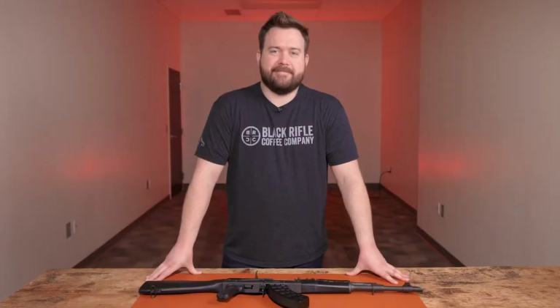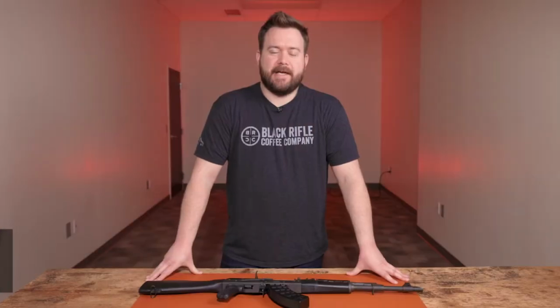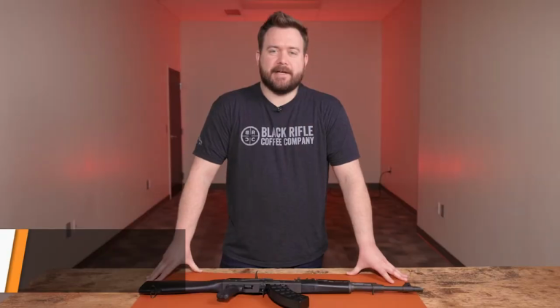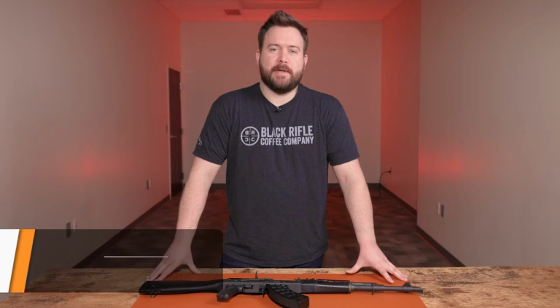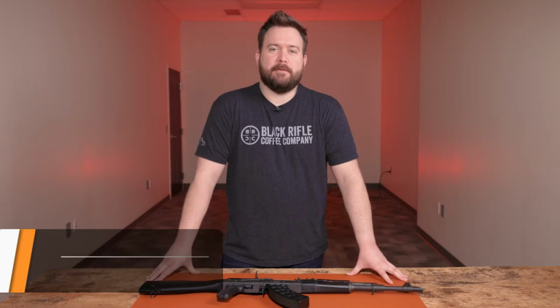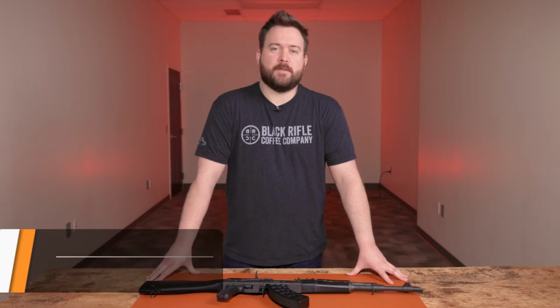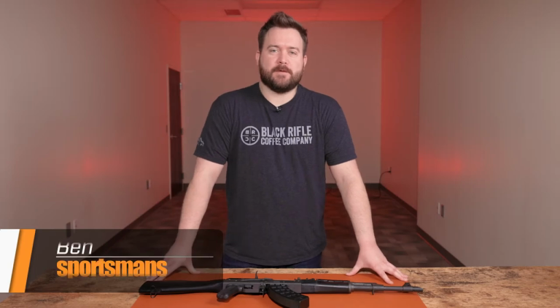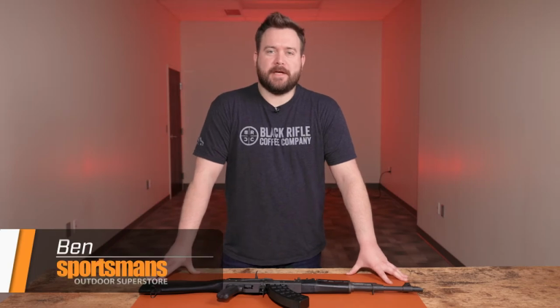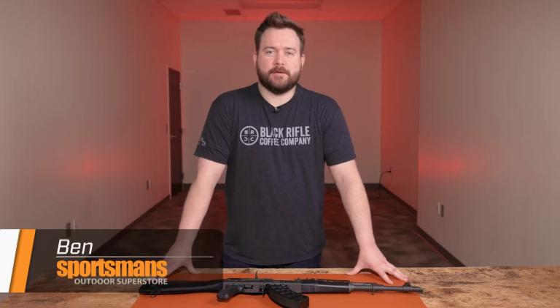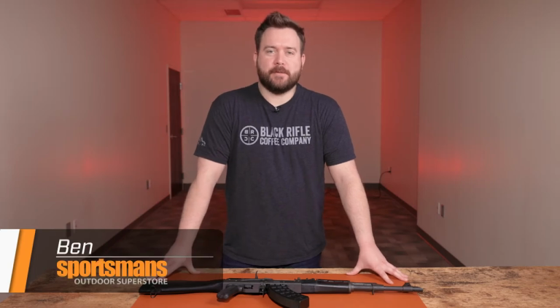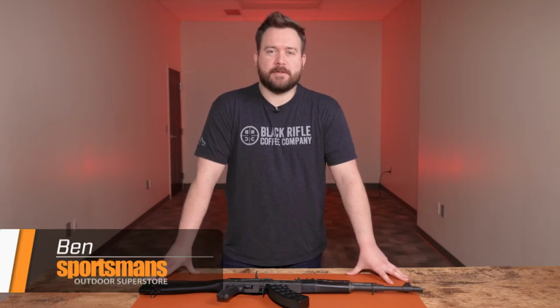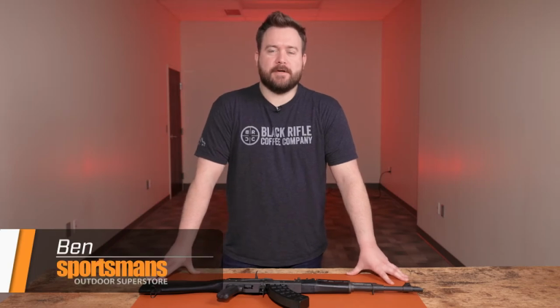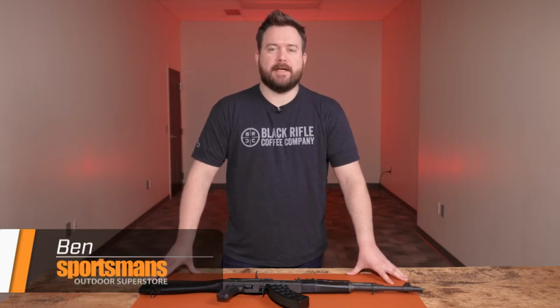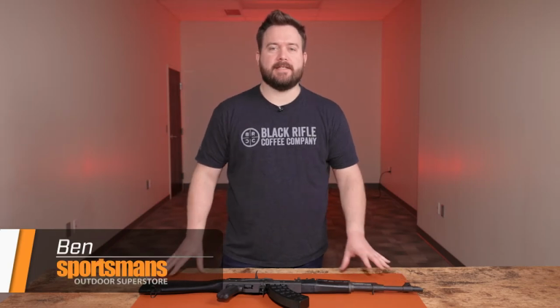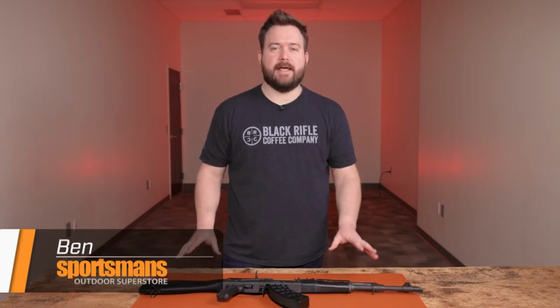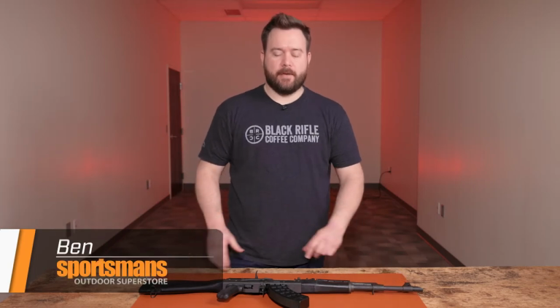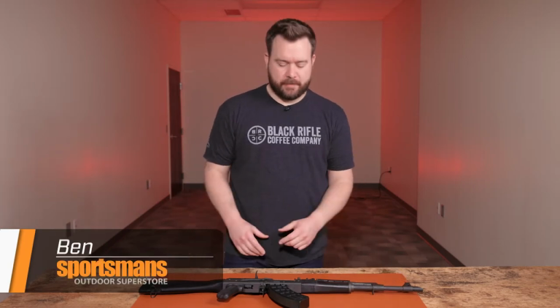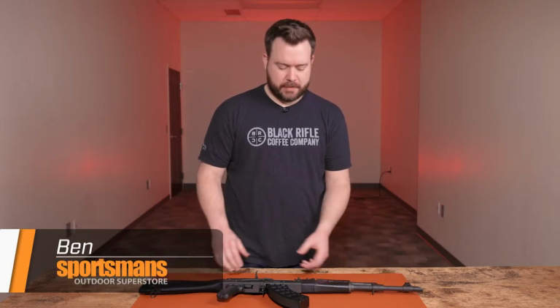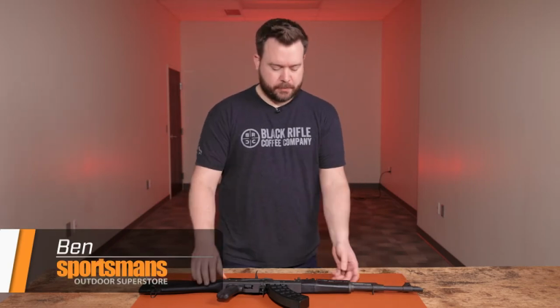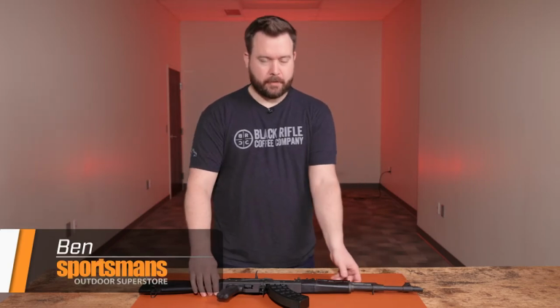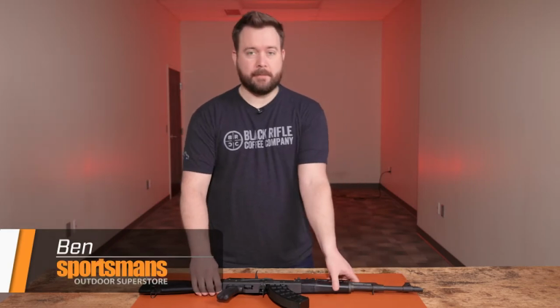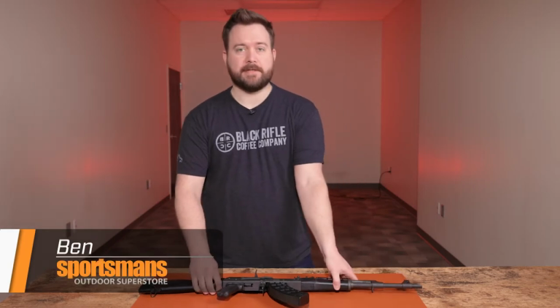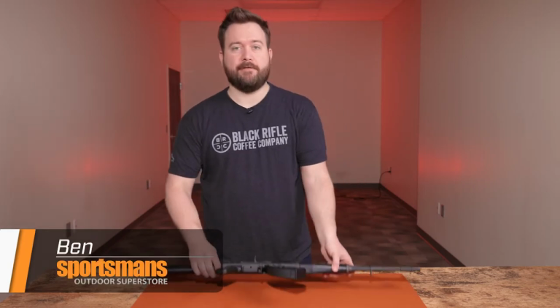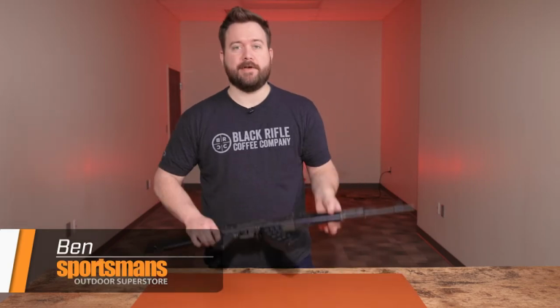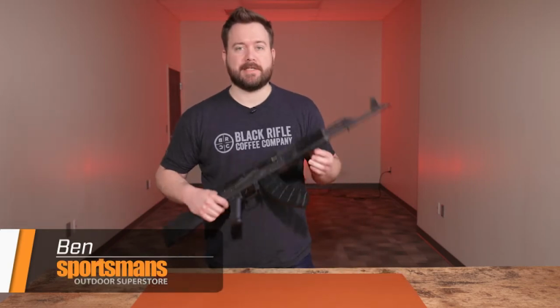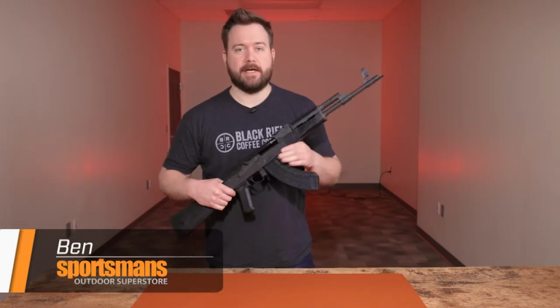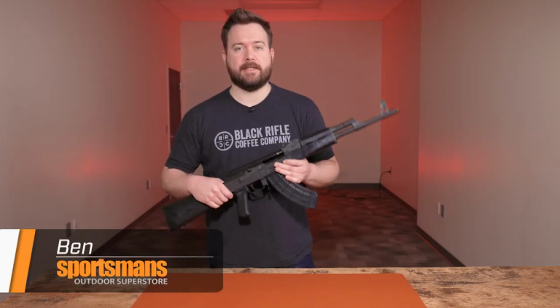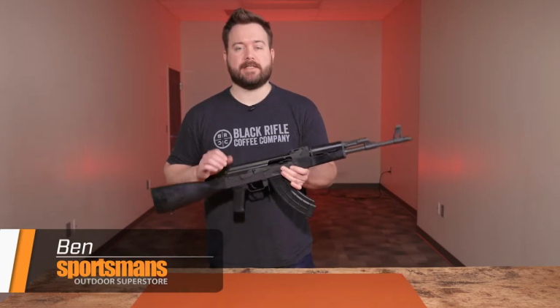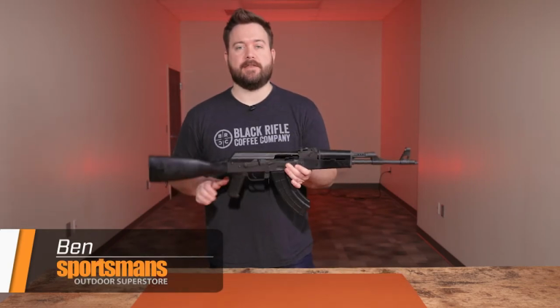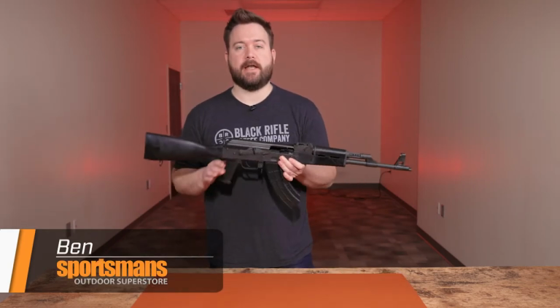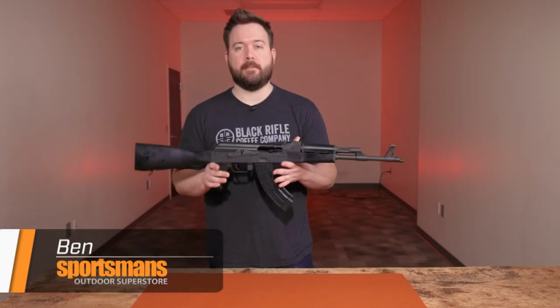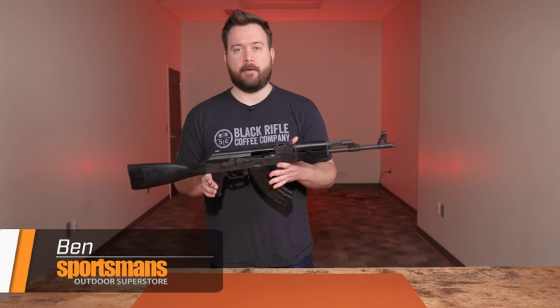Hey guys, Ben here with Sportsman's Outdoor Superstore and today we have the Century Arms Visca Synthetic Model.